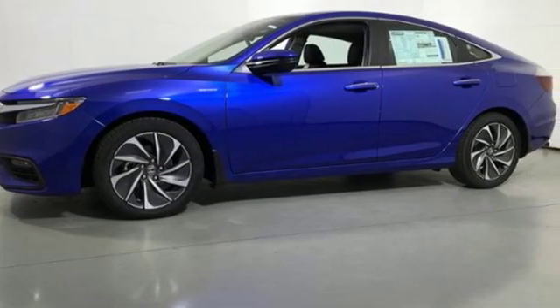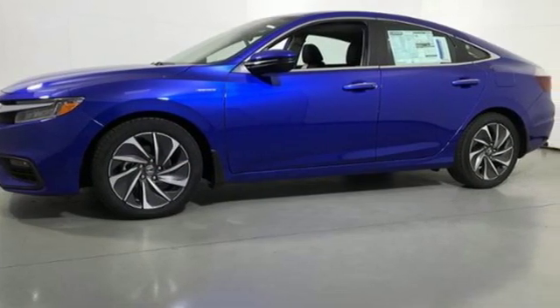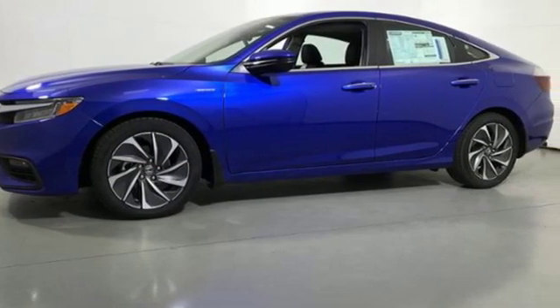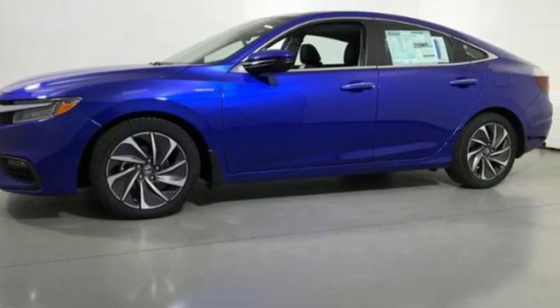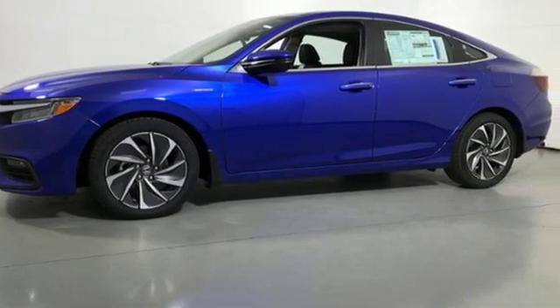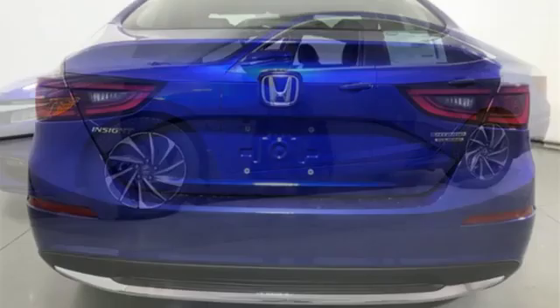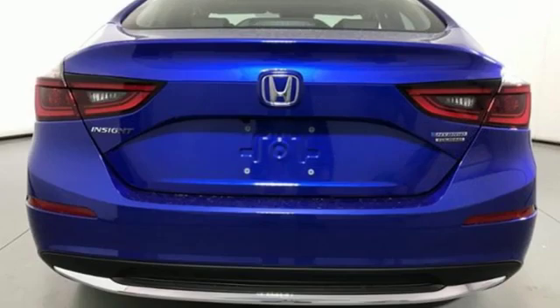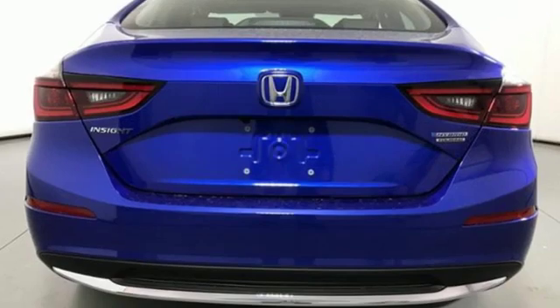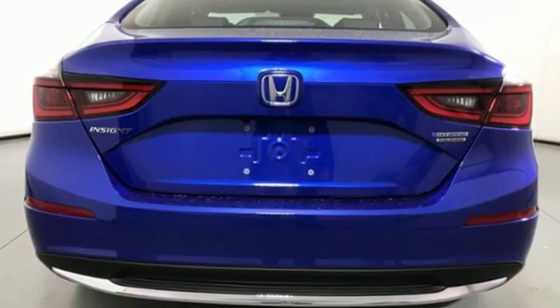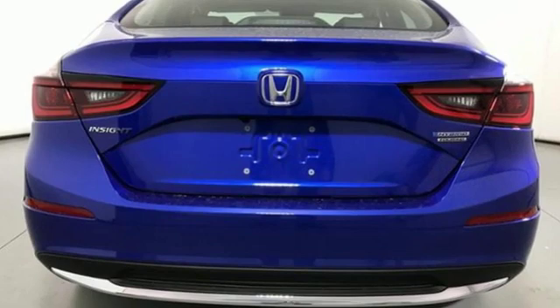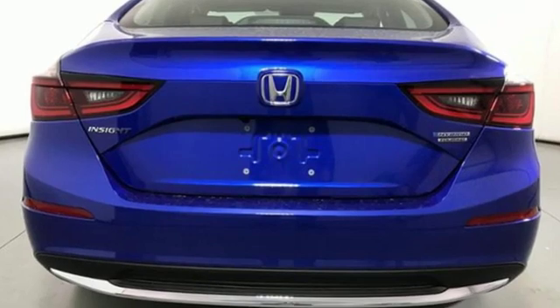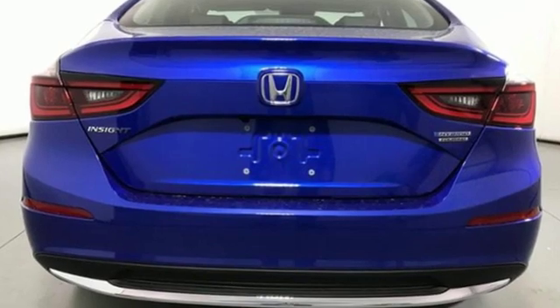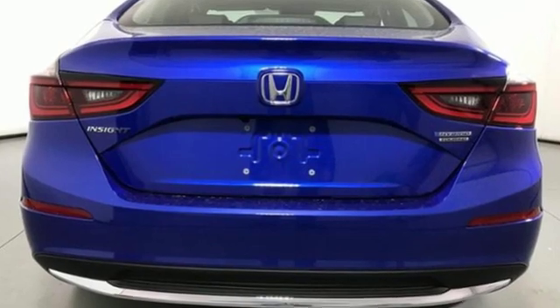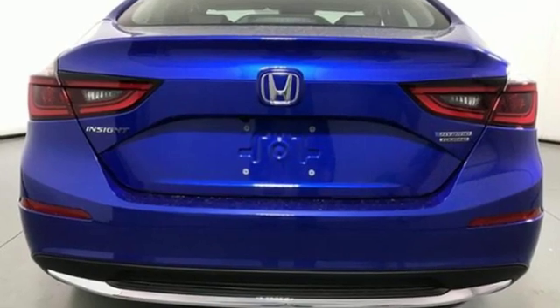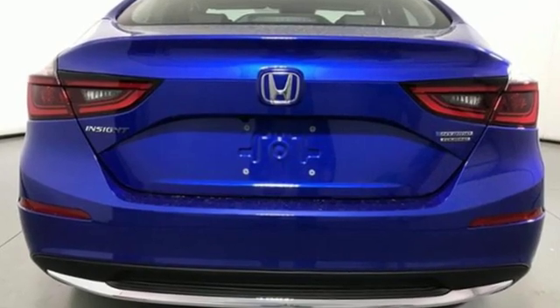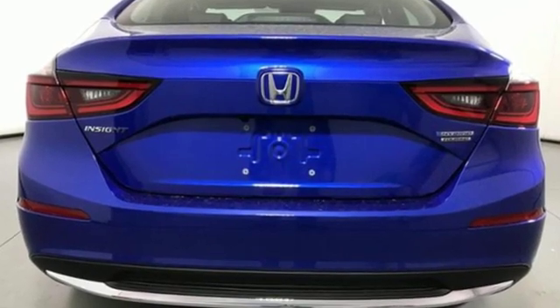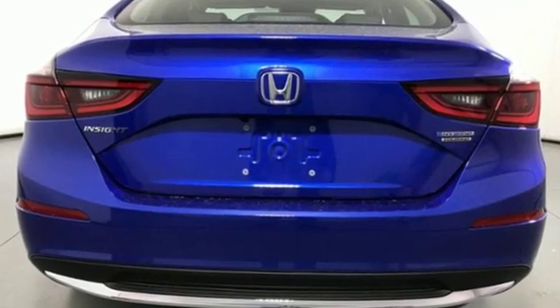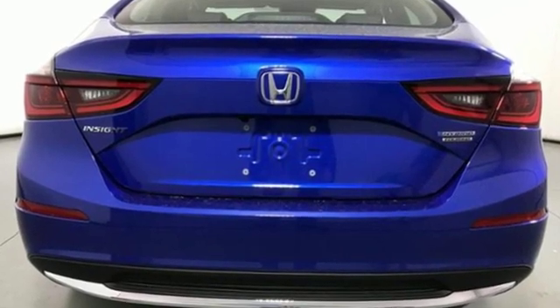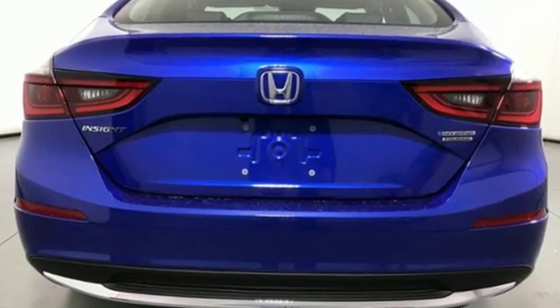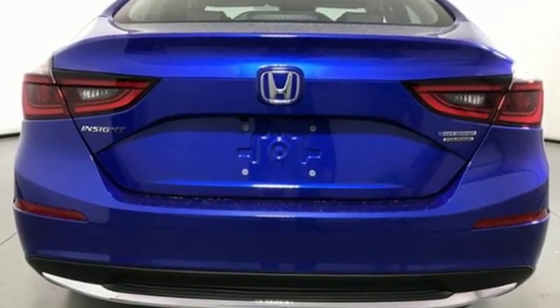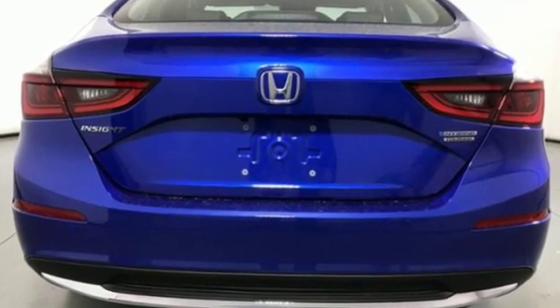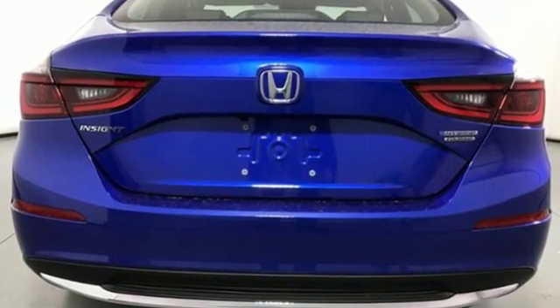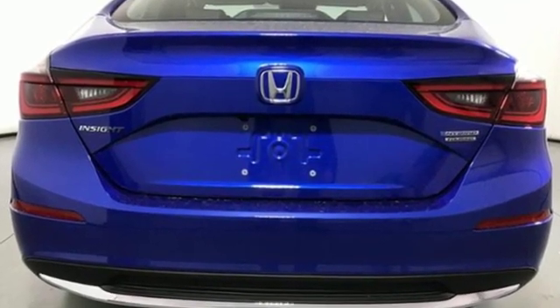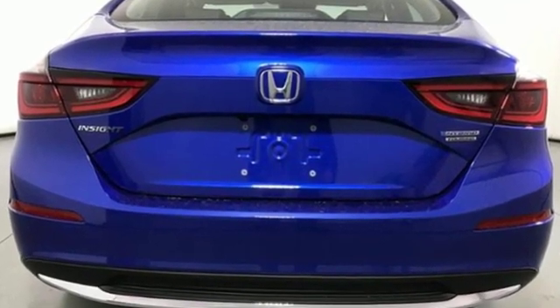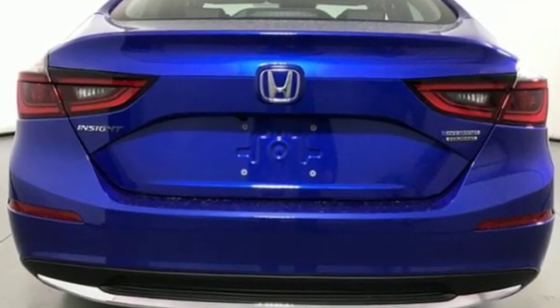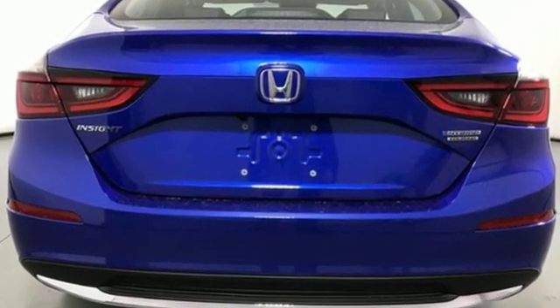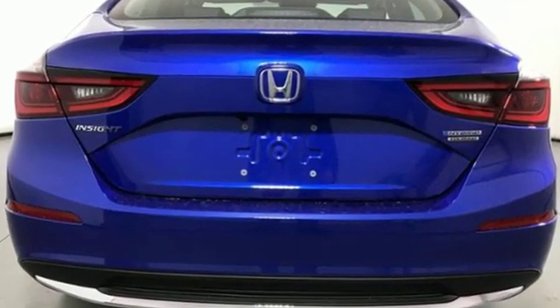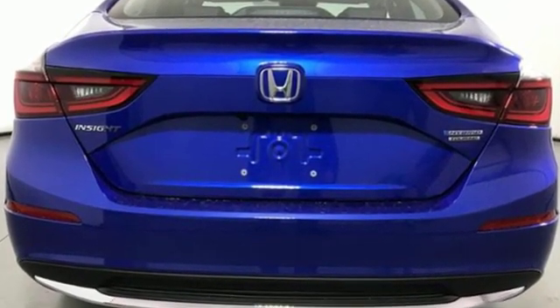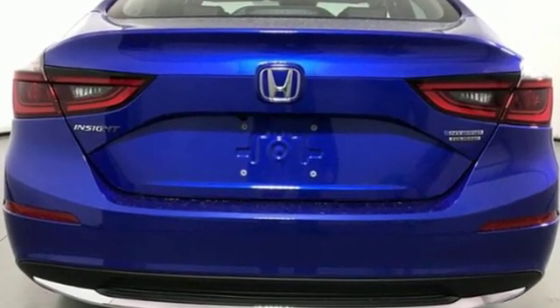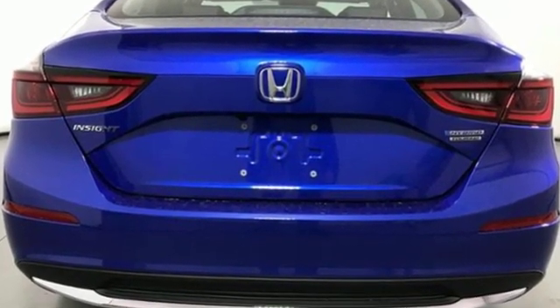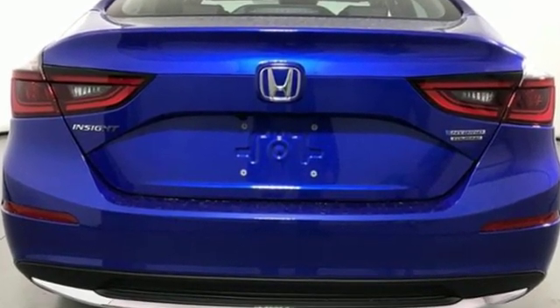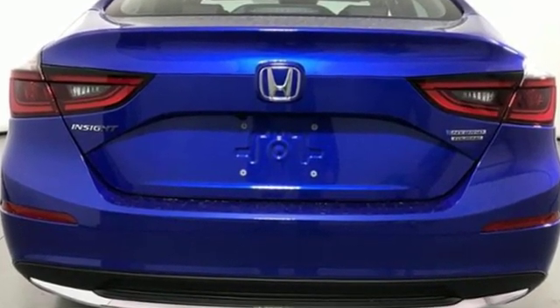Honda's created some of the most admired vehicles on the planet. Hurry in today for a test drive.